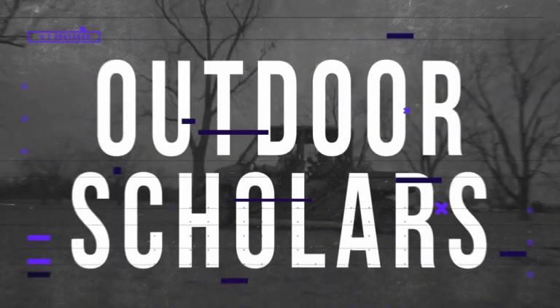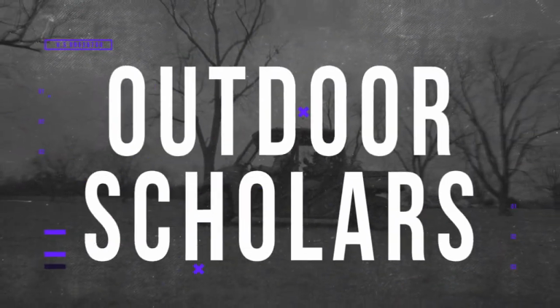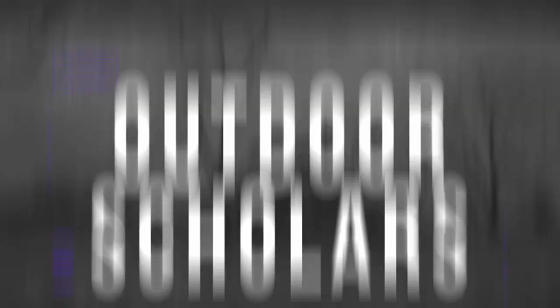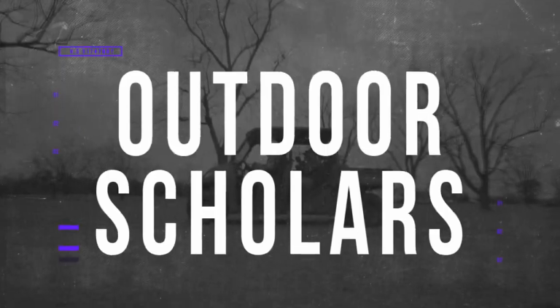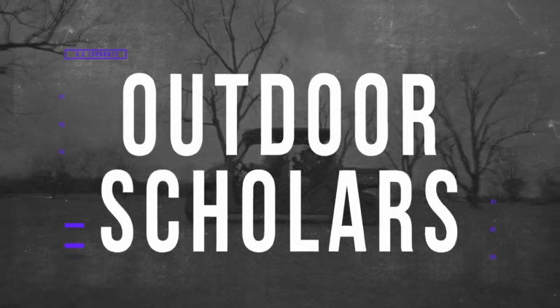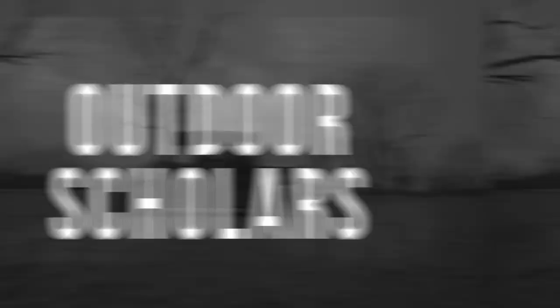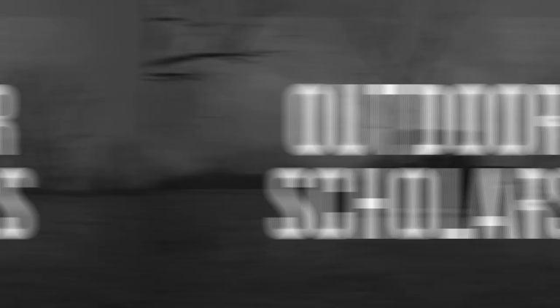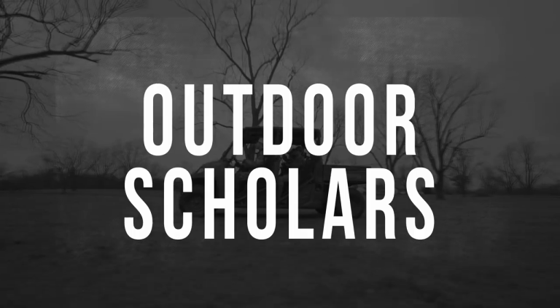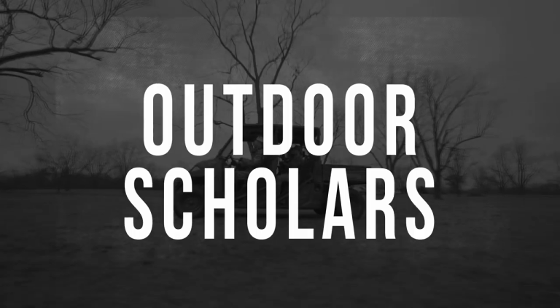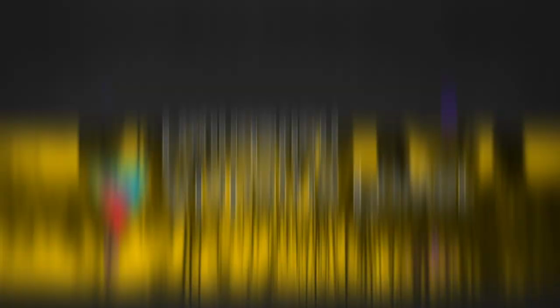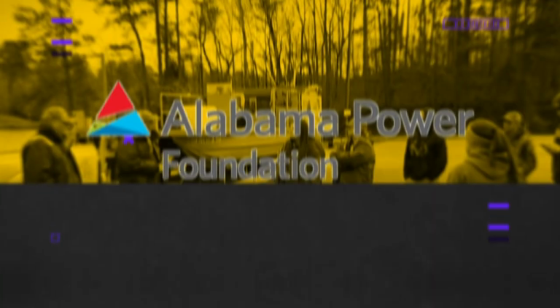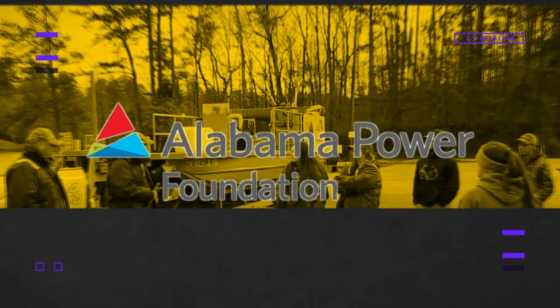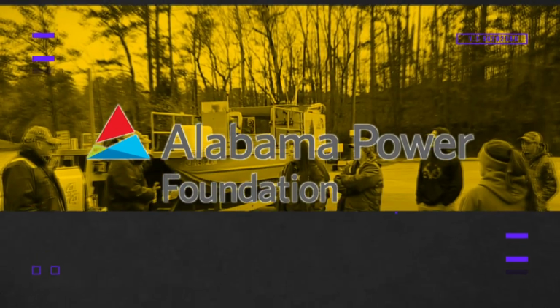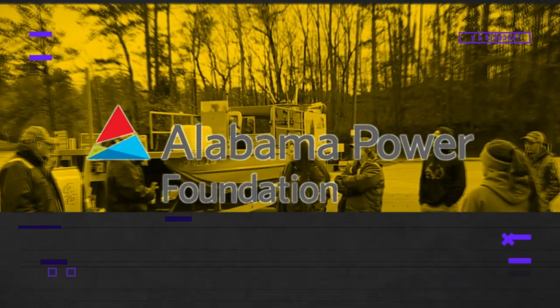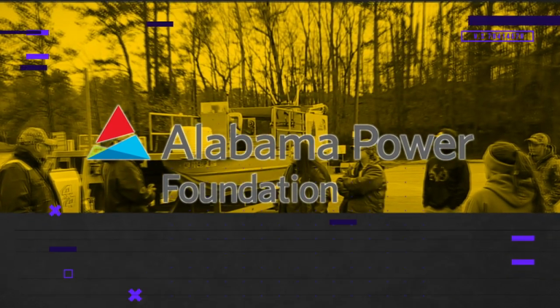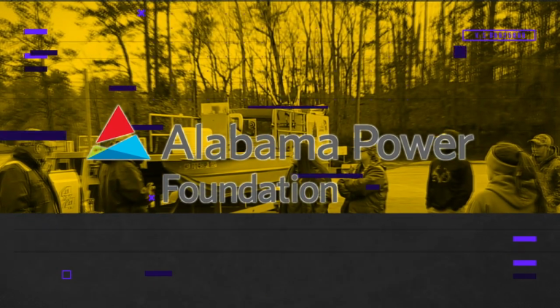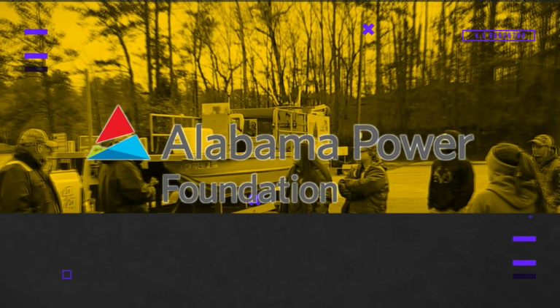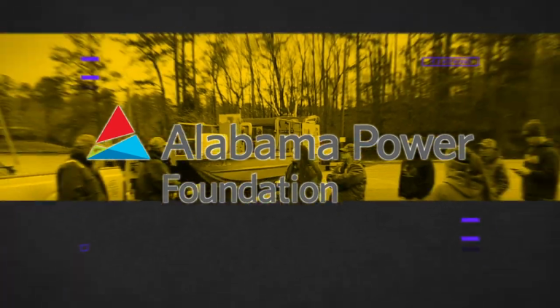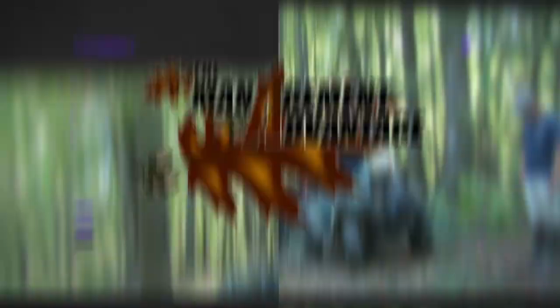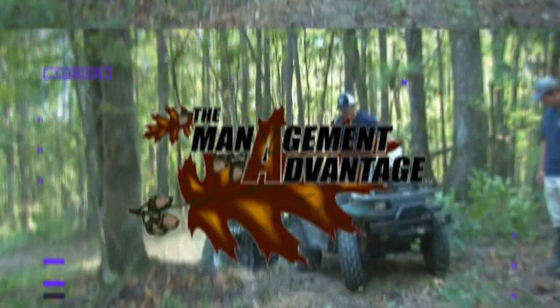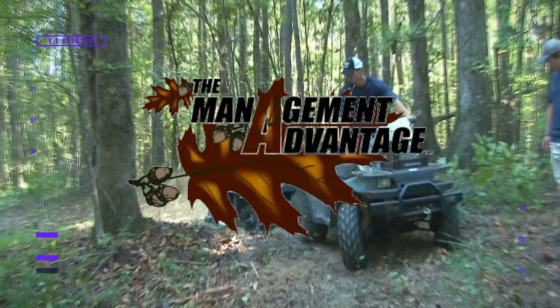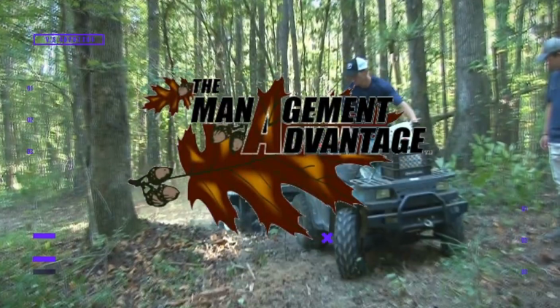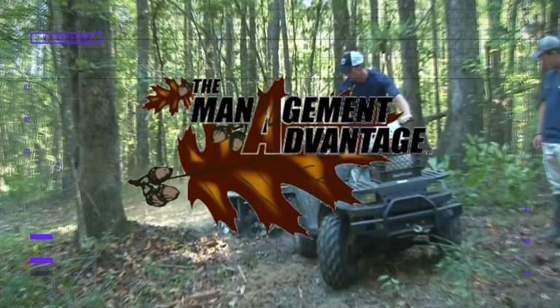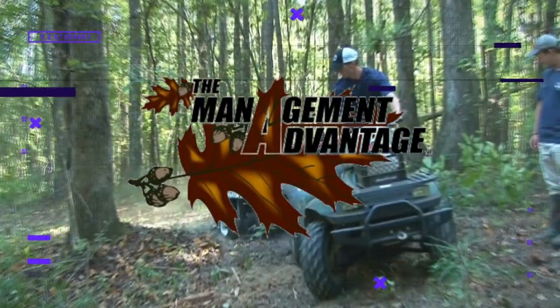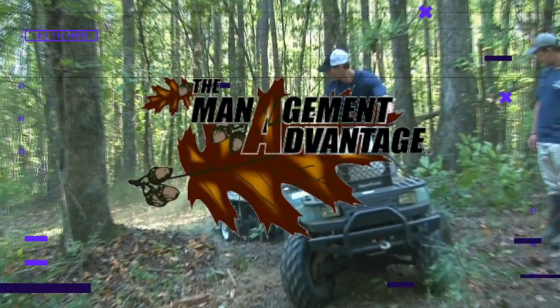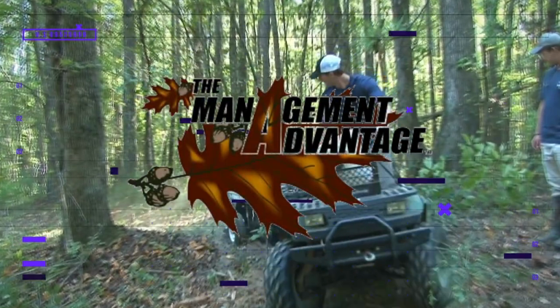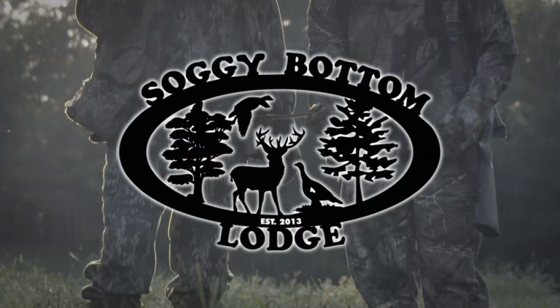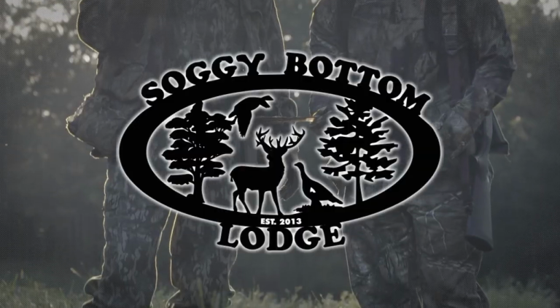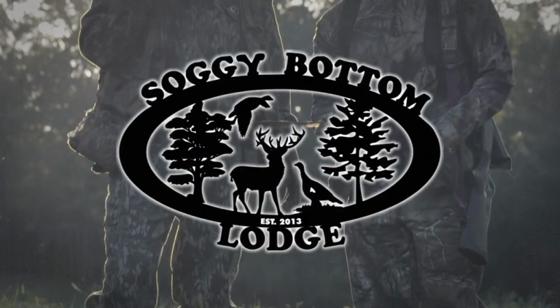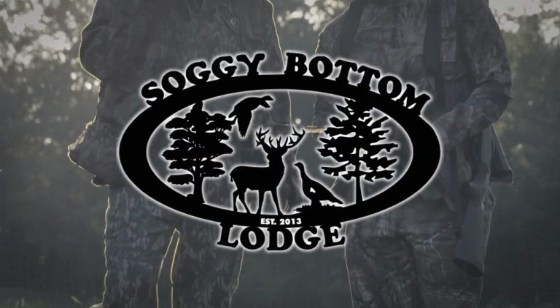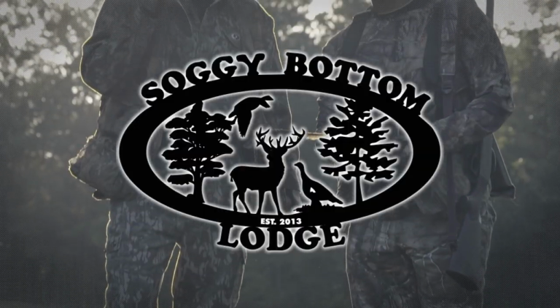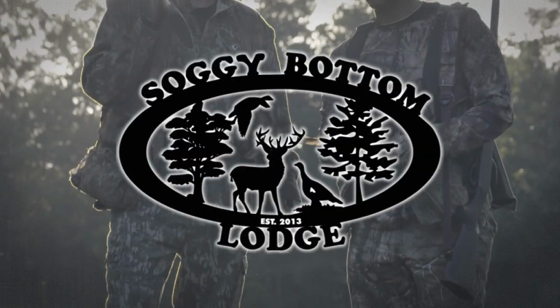This week's episode is brought to you by Alabama Power, Management Advantage, and Soggy Bottom Lodge.